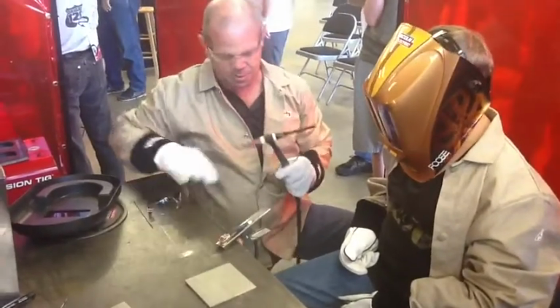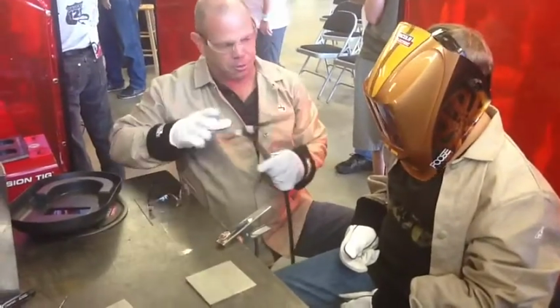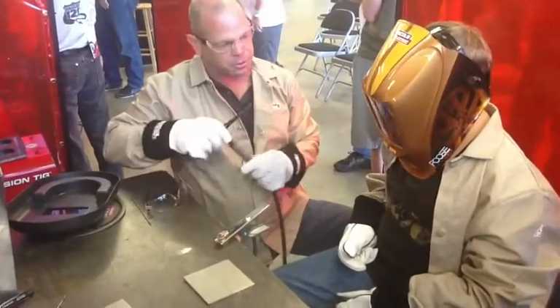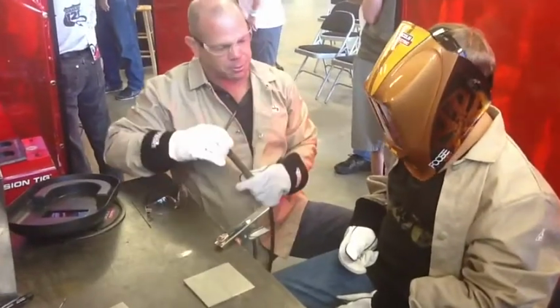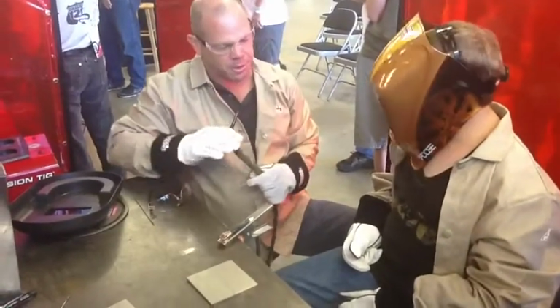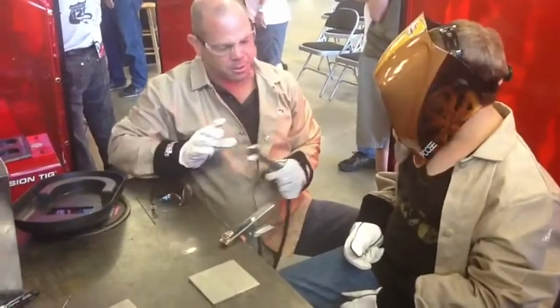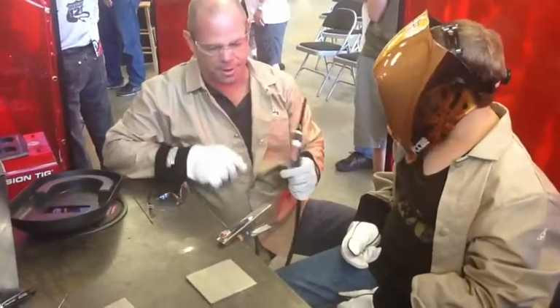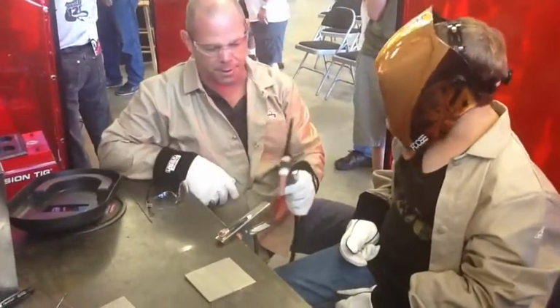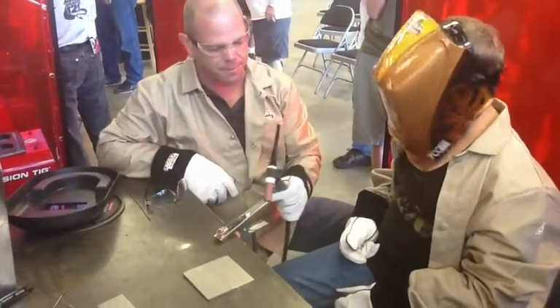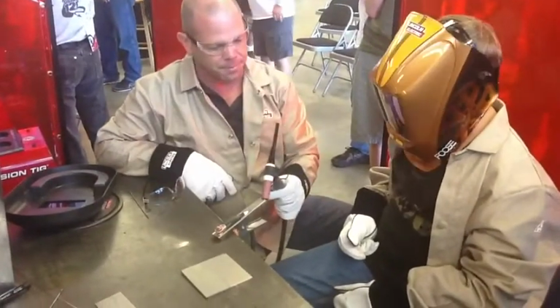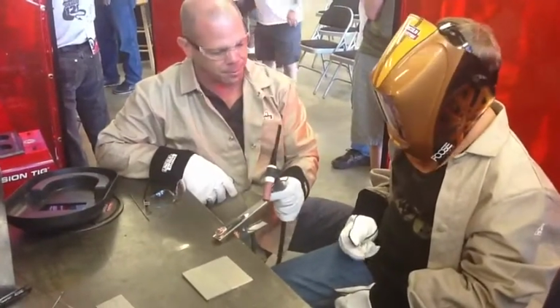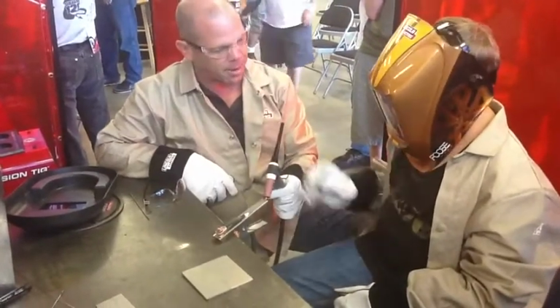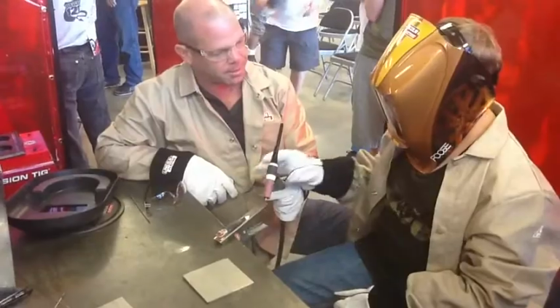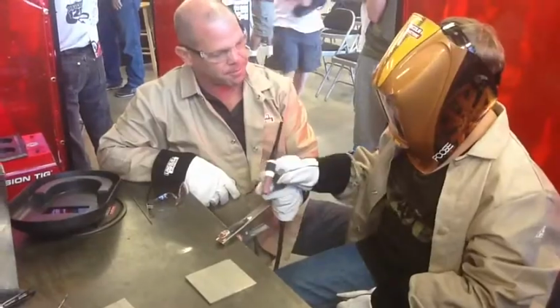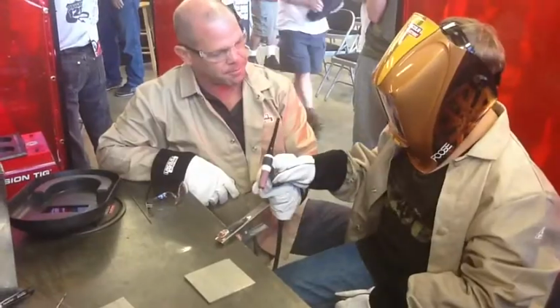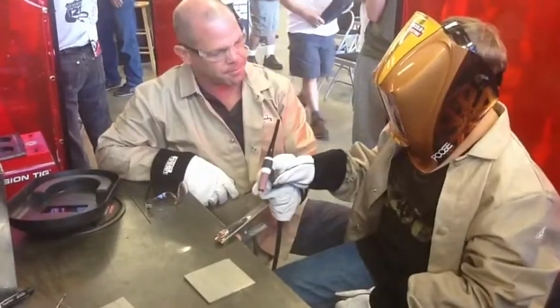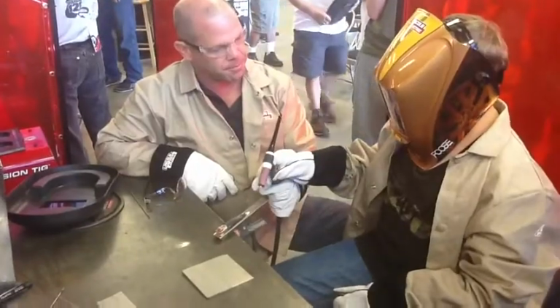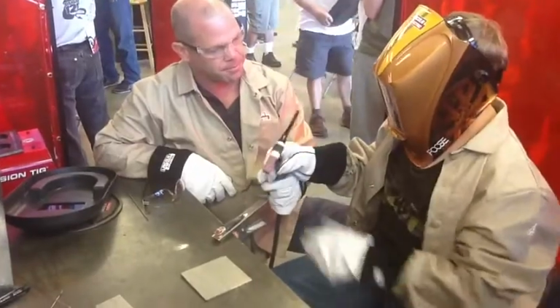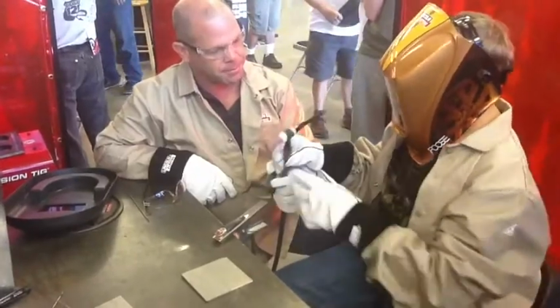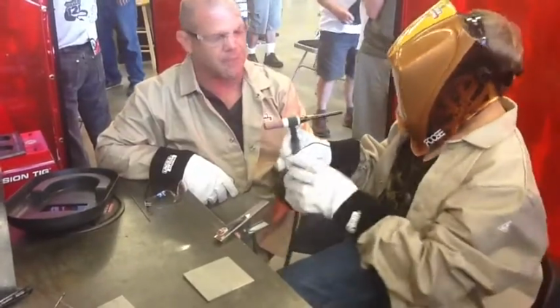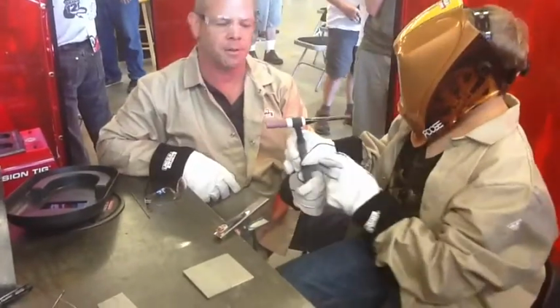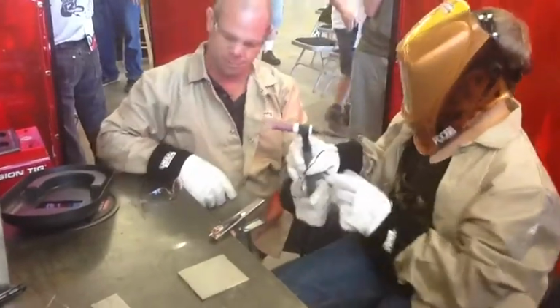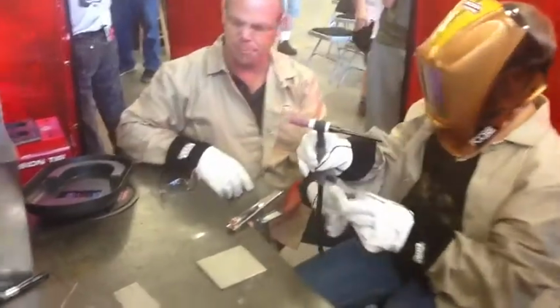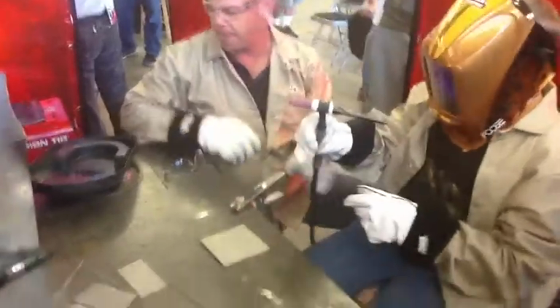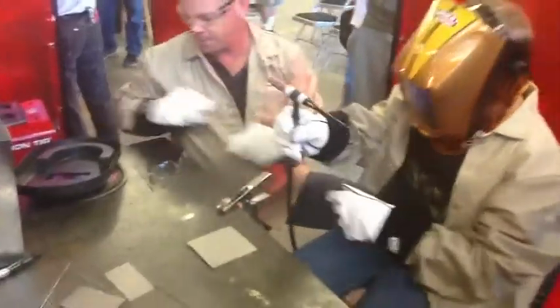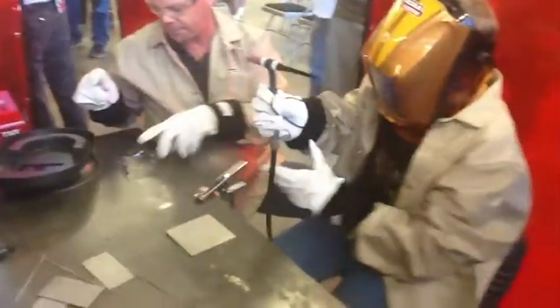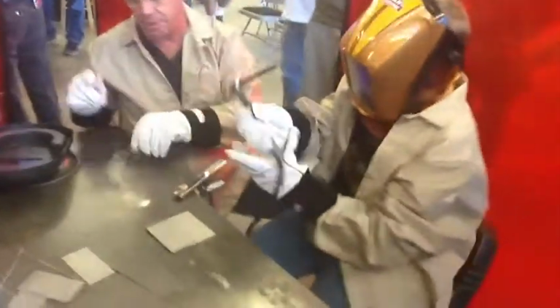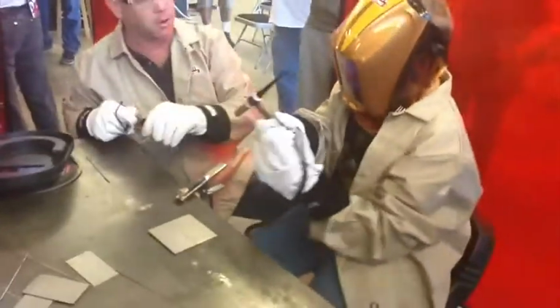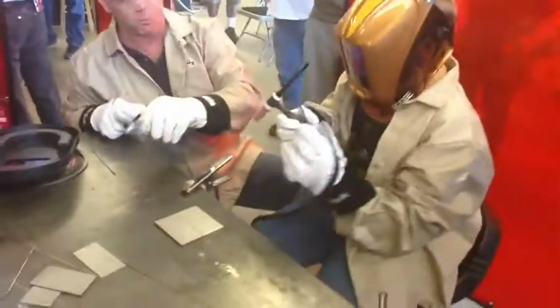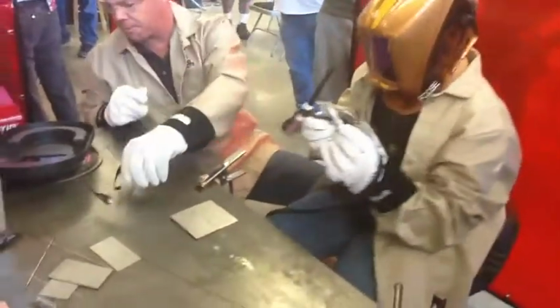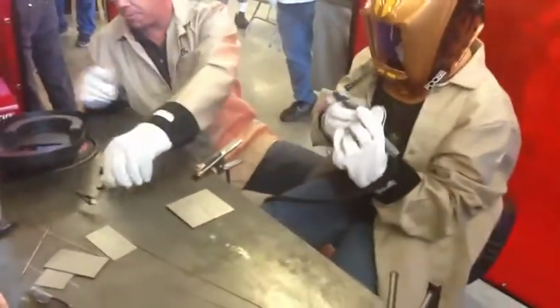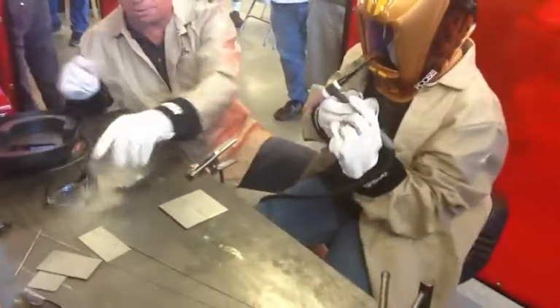So you can see through that hood right now, right? Left handed? Good man. Left handers always make better welders.